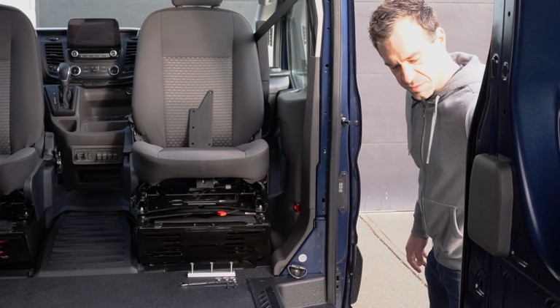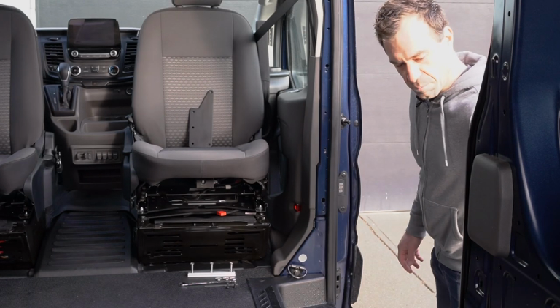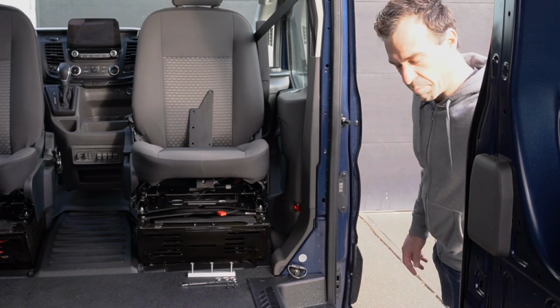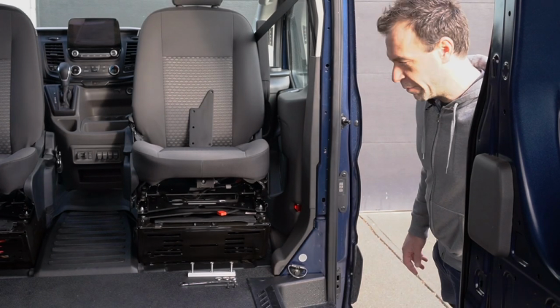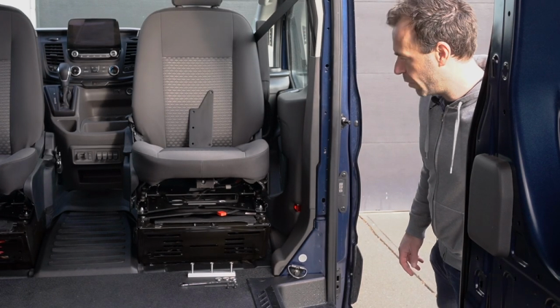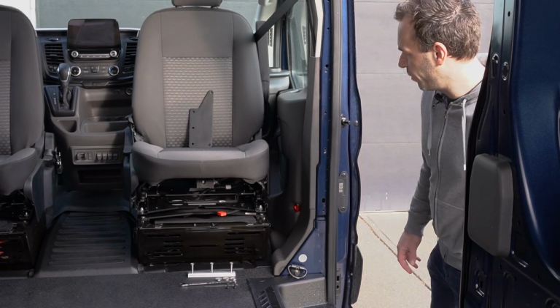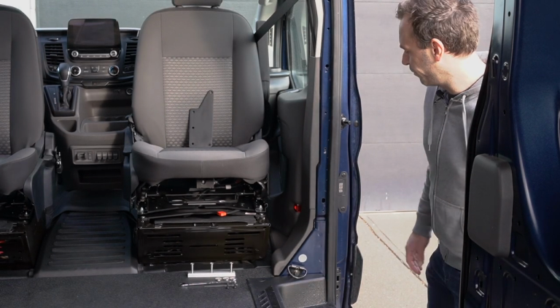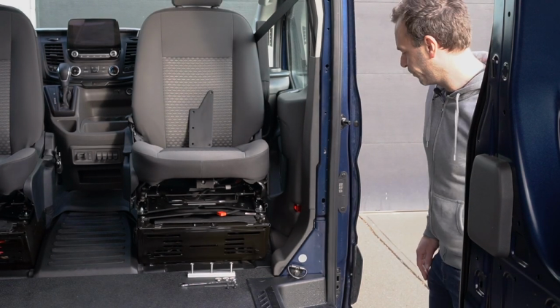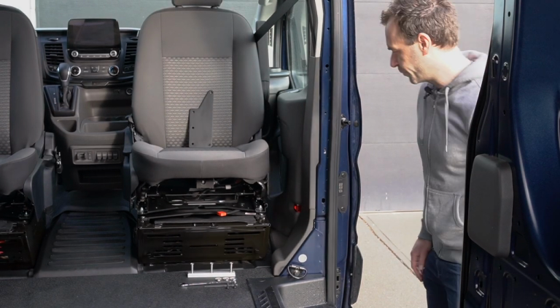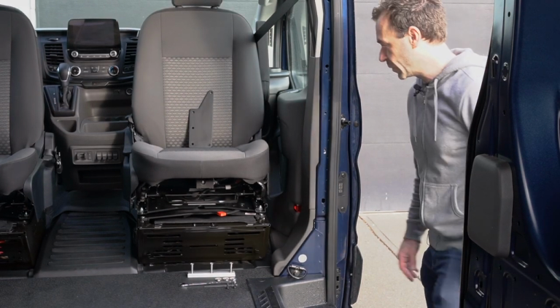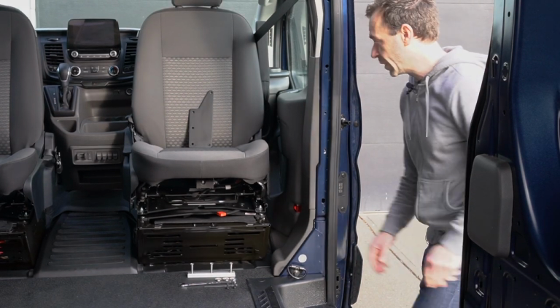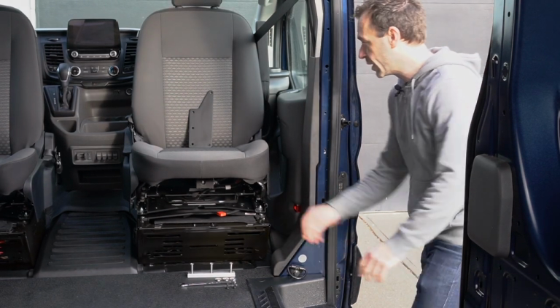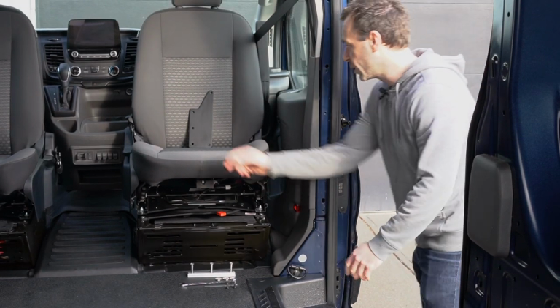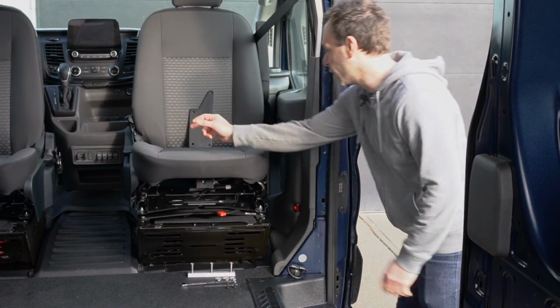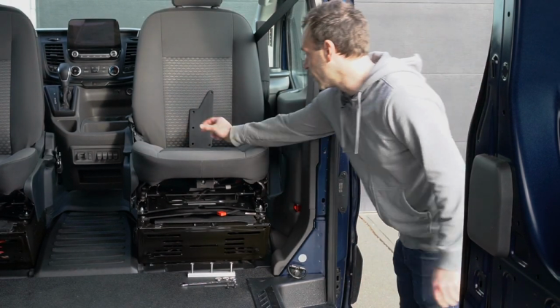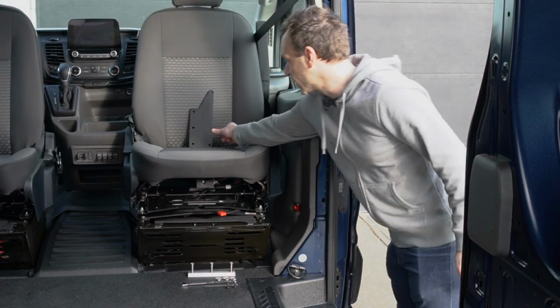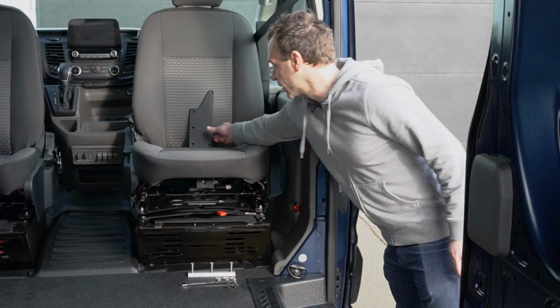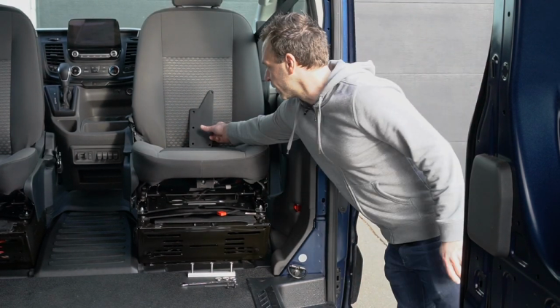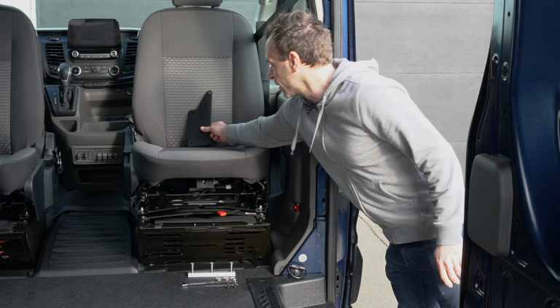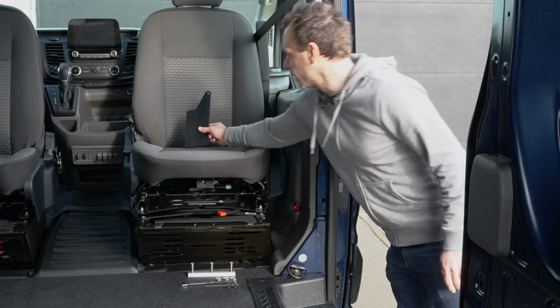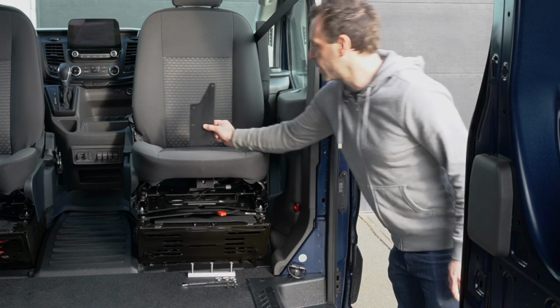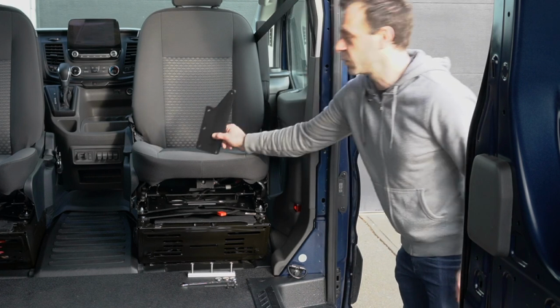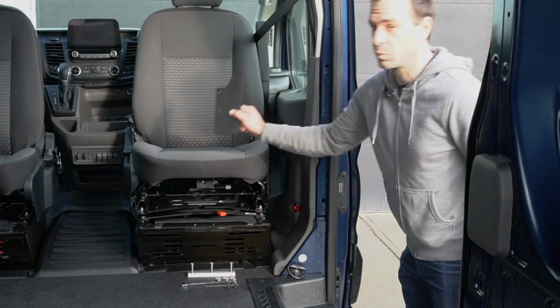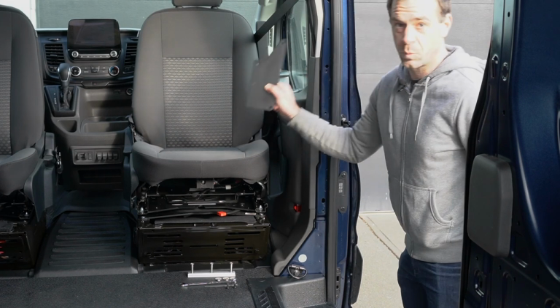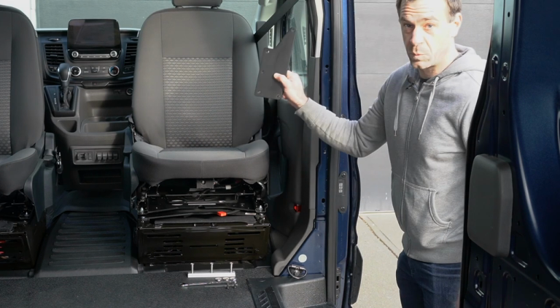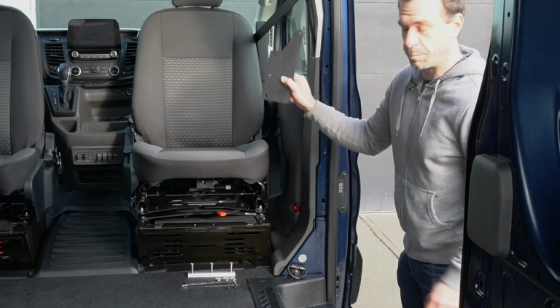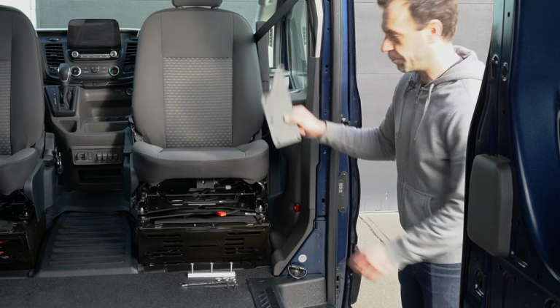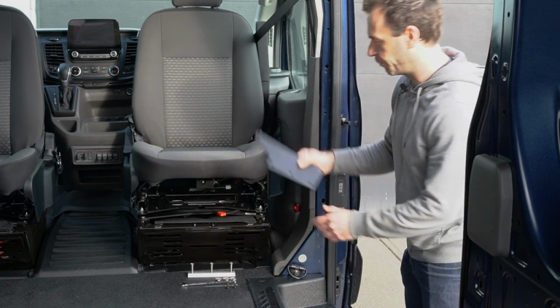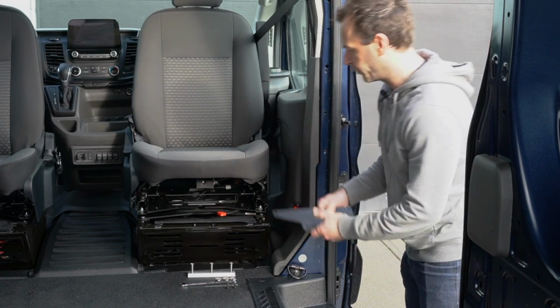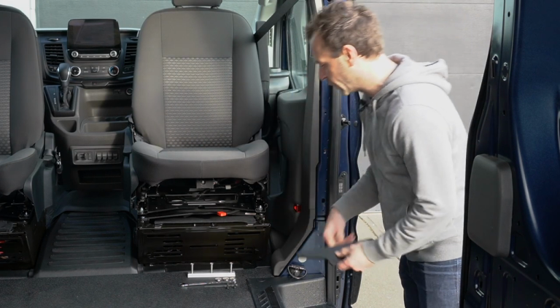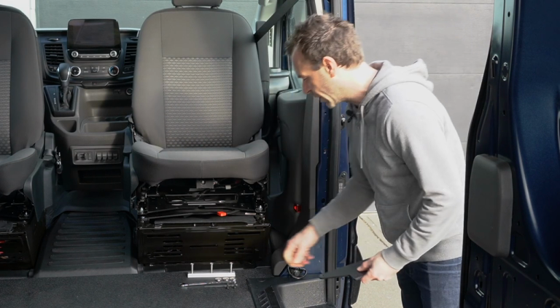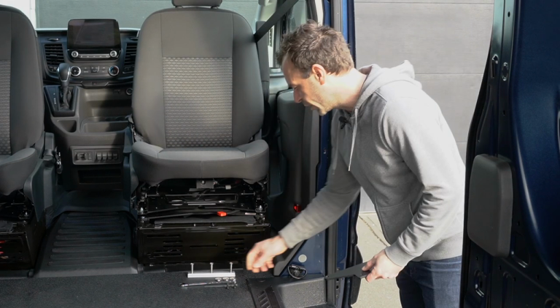Hey guys, so today we are adding a lagoon table to our Ford Transit campervan.